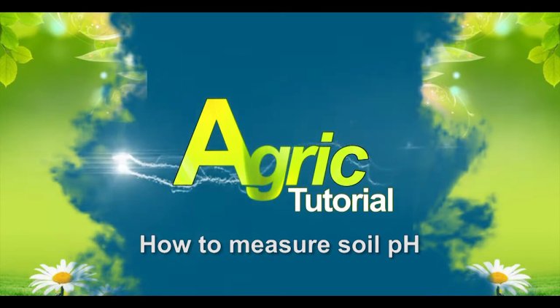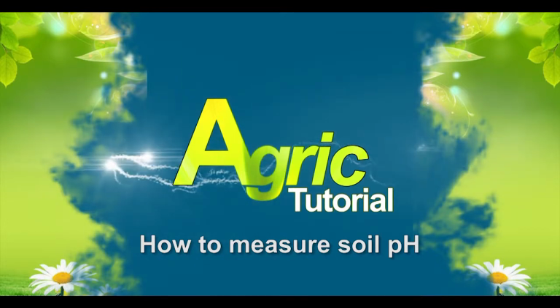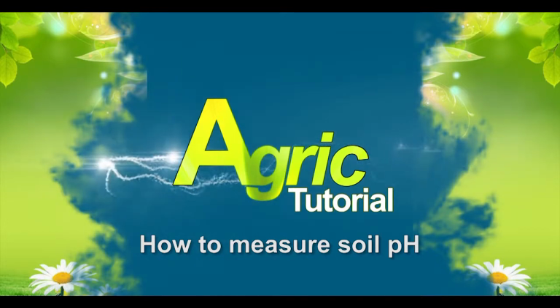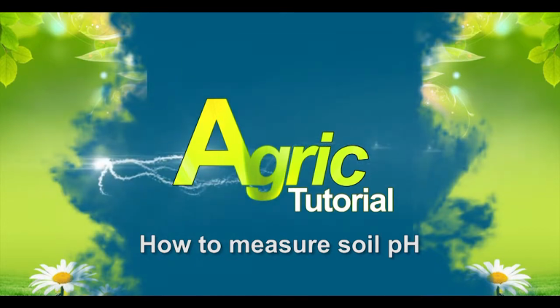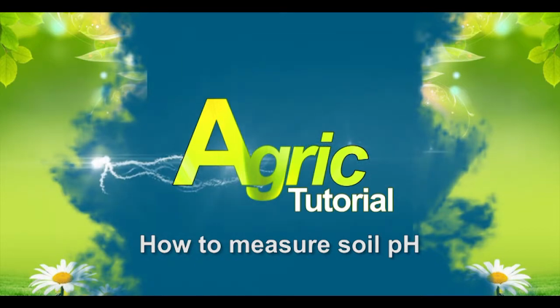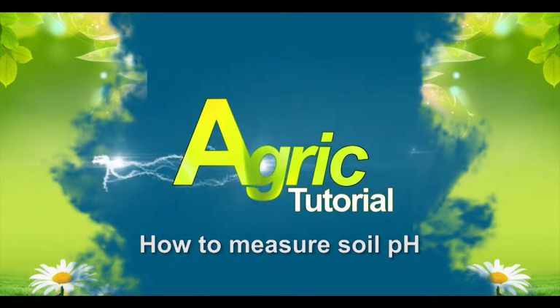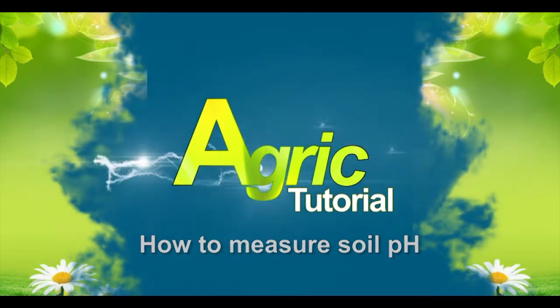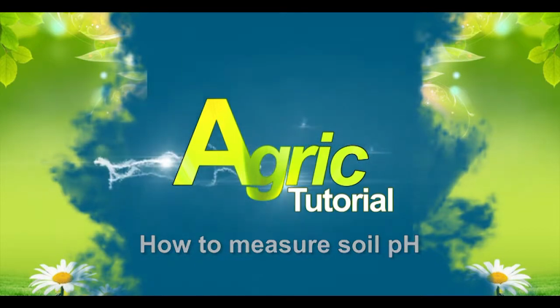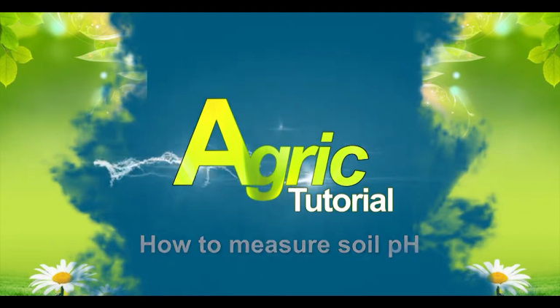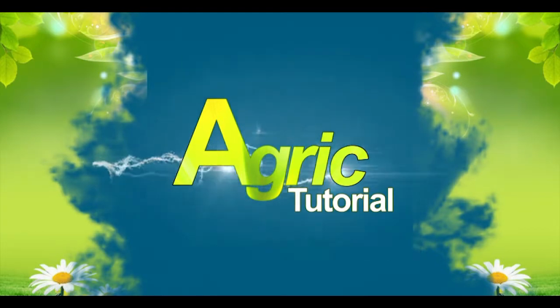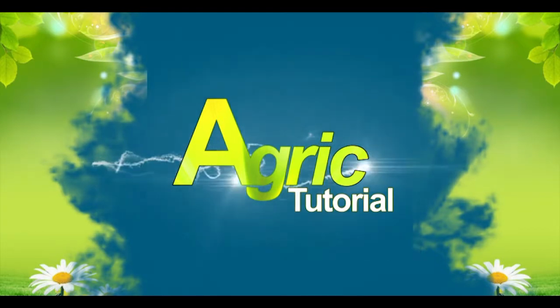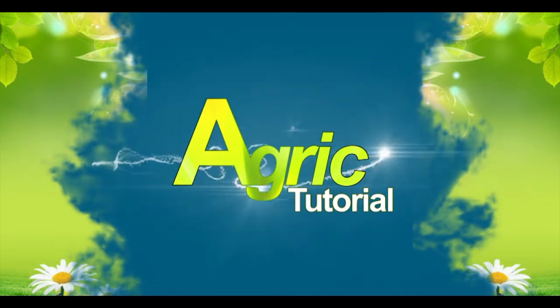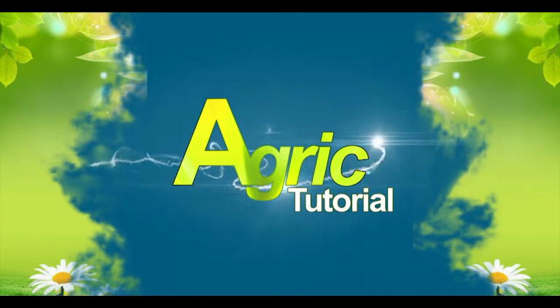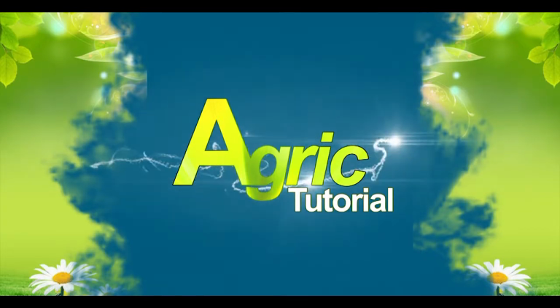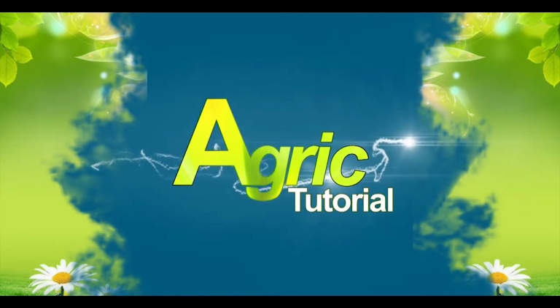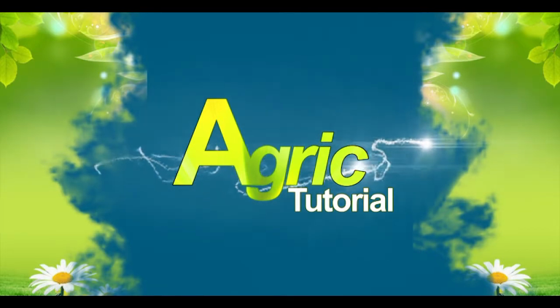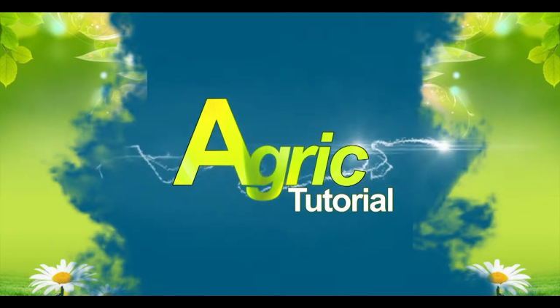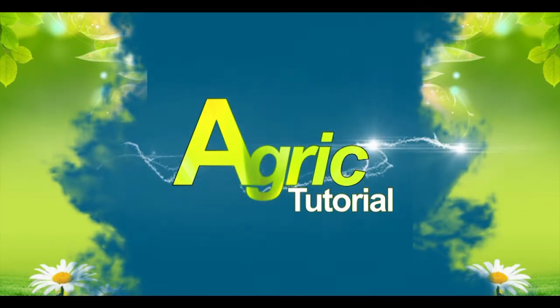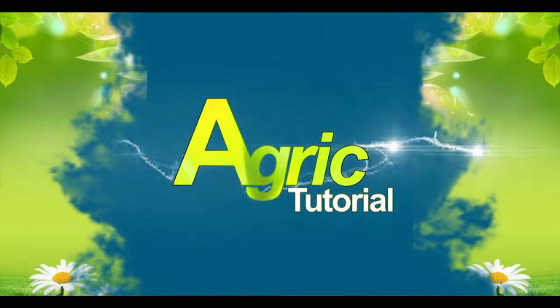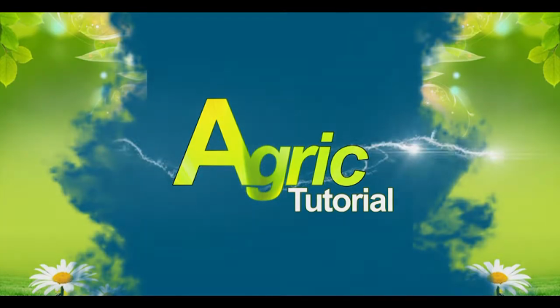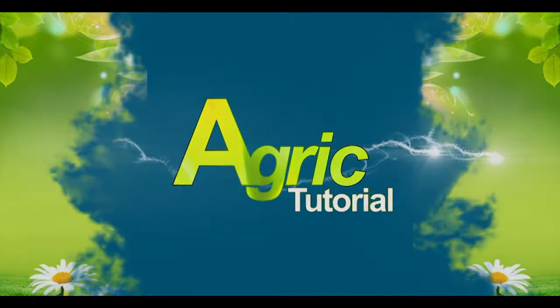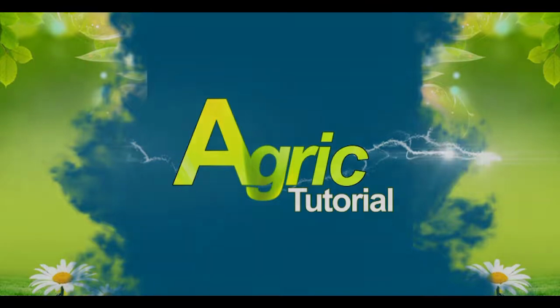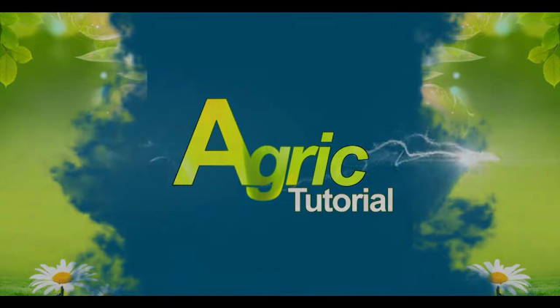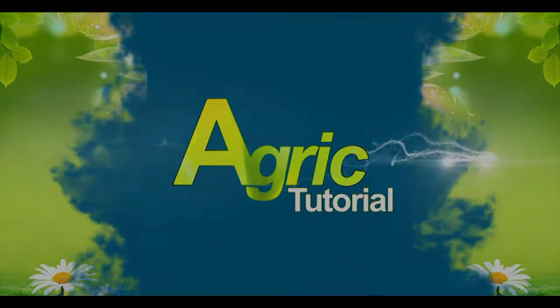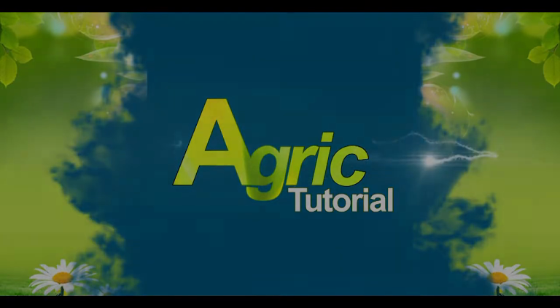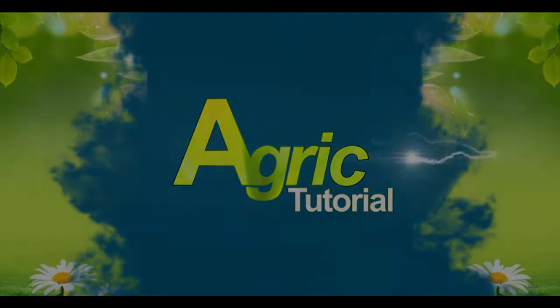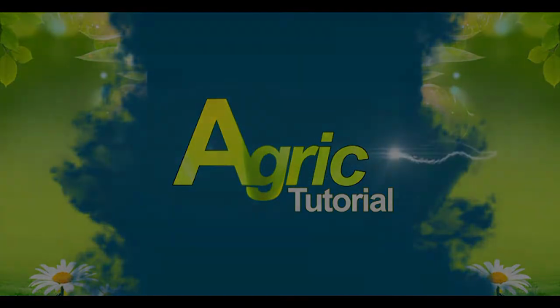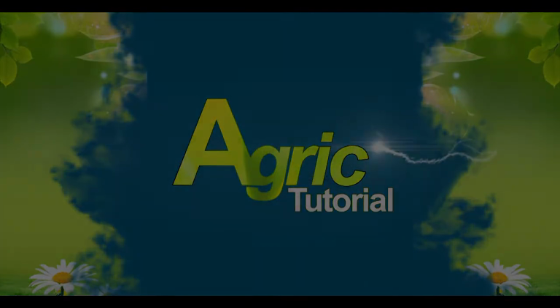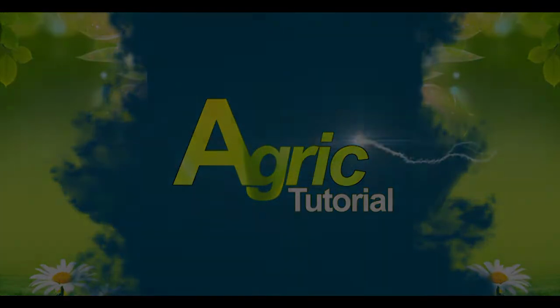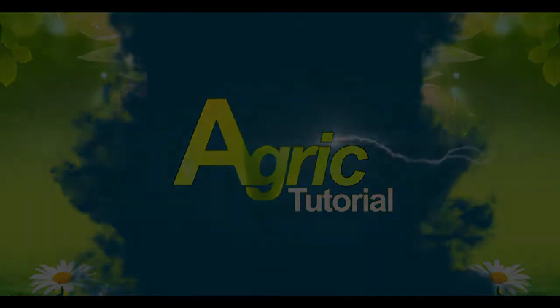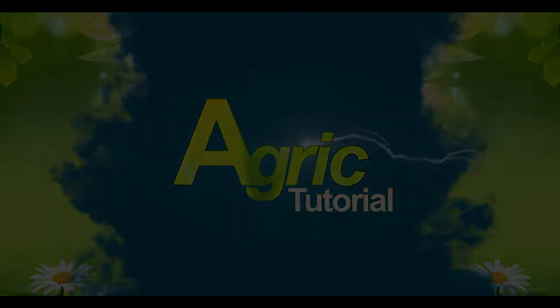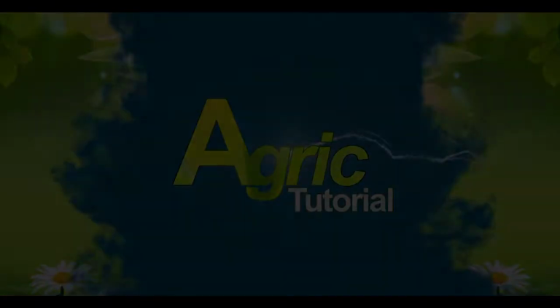Welcome to Agri-Tutorial. In this edition, we will talk about measuring soil pH.